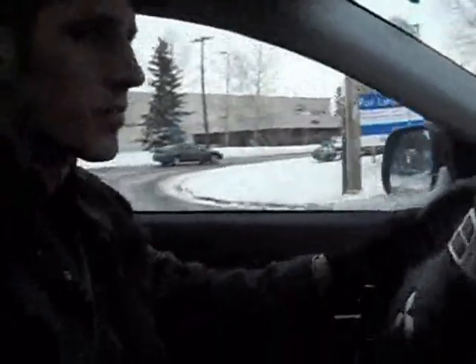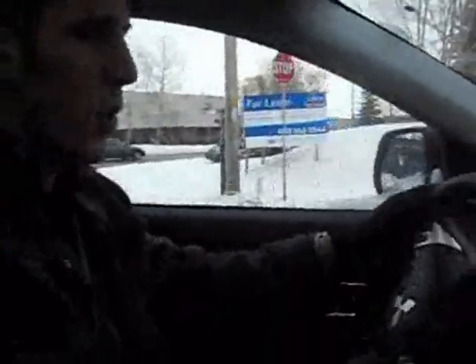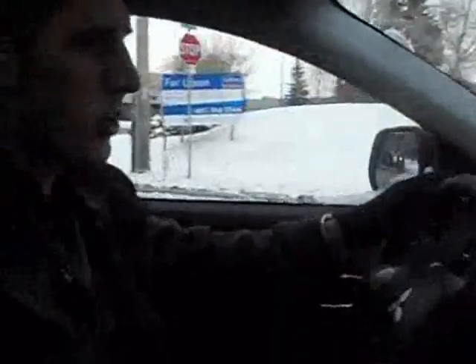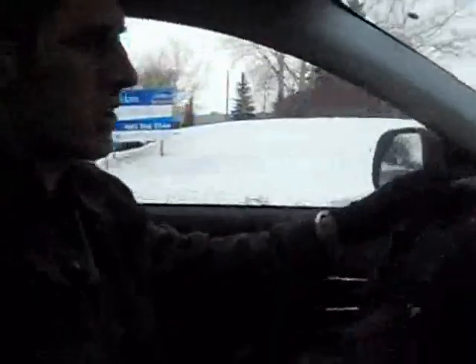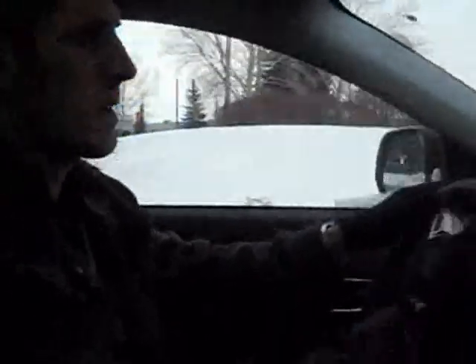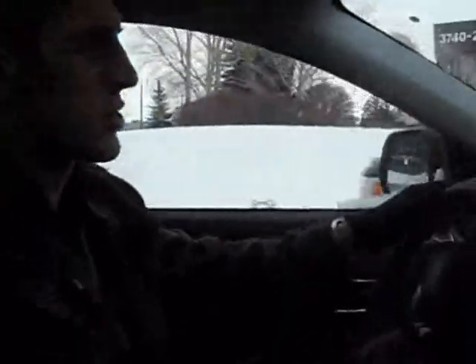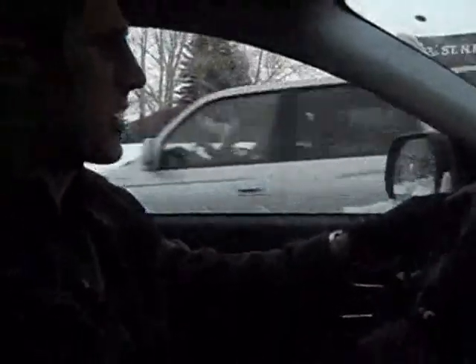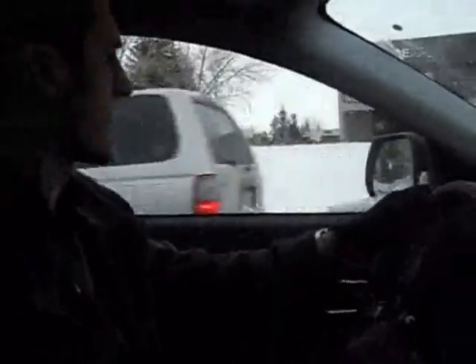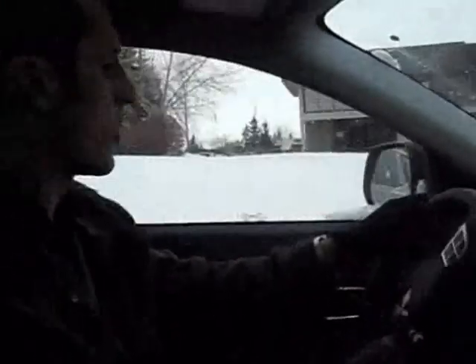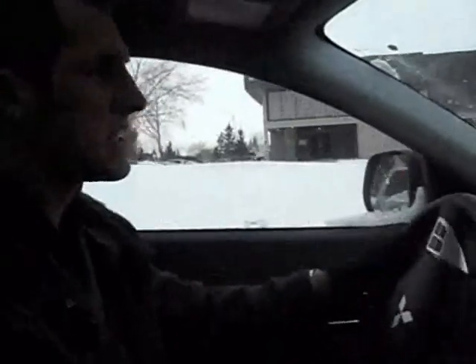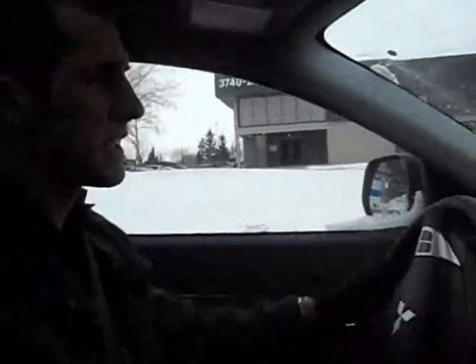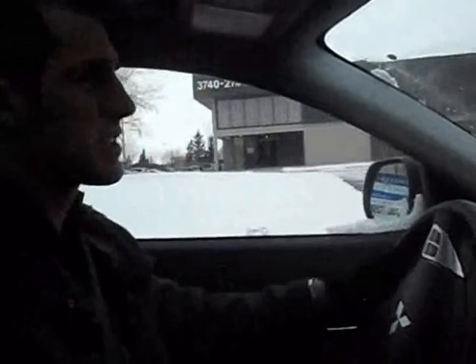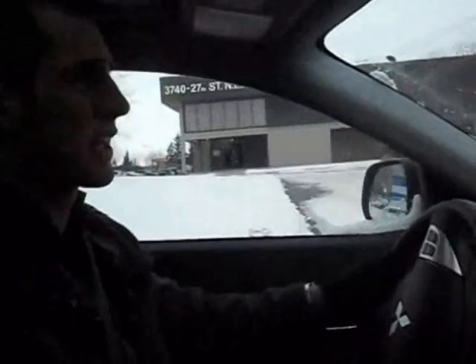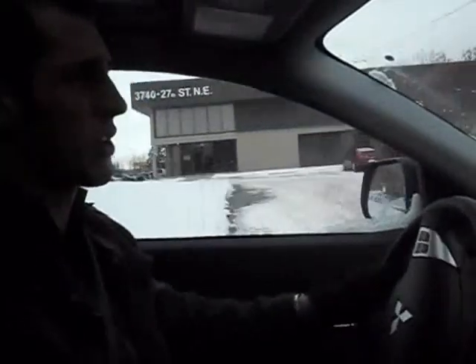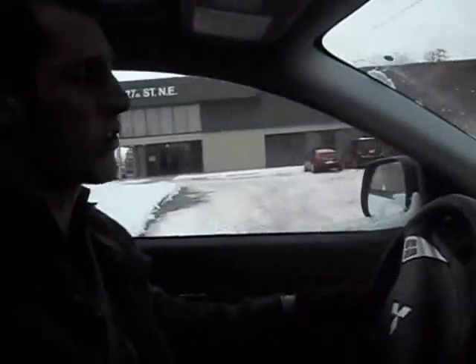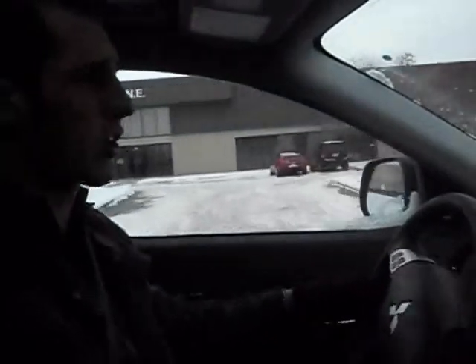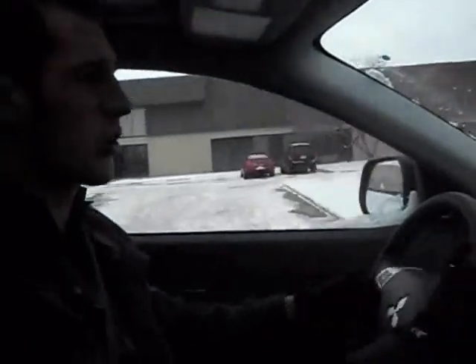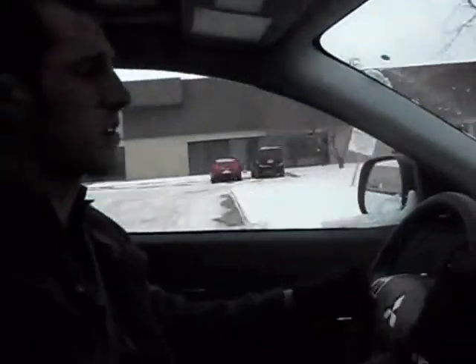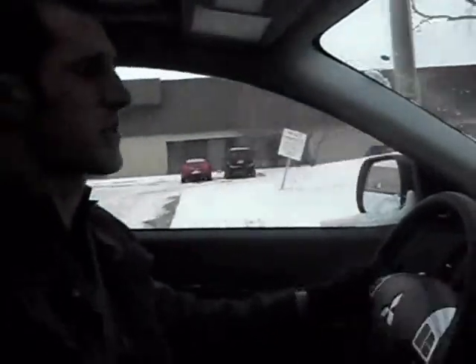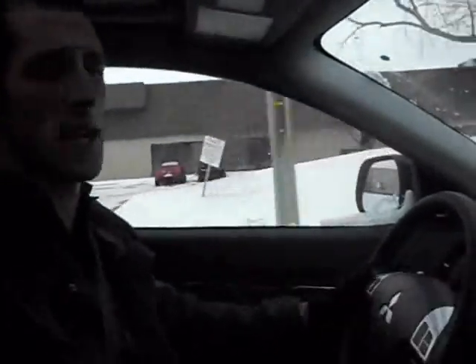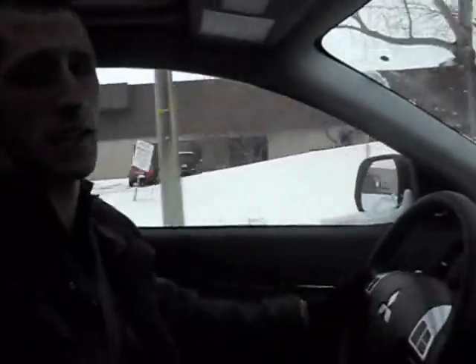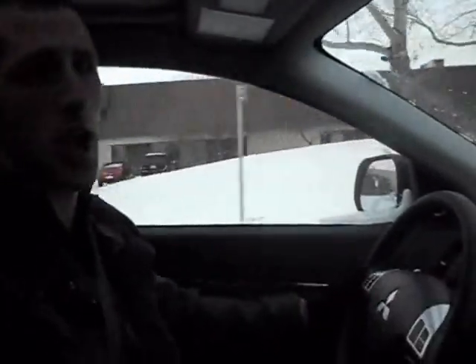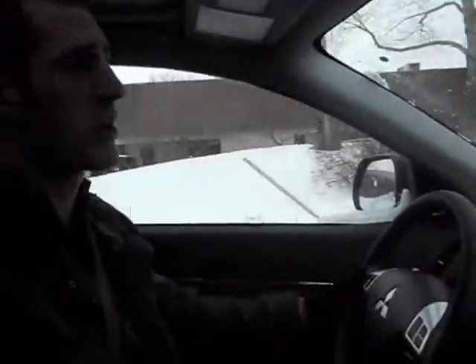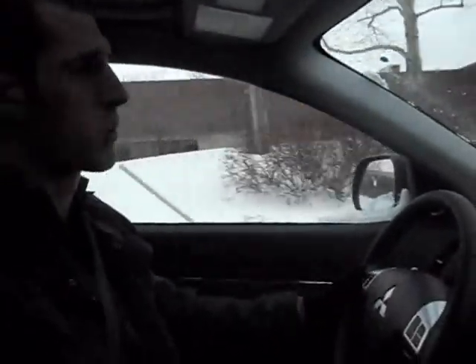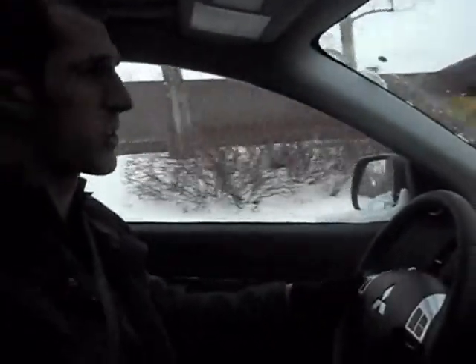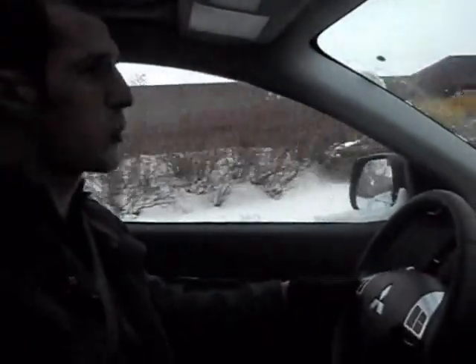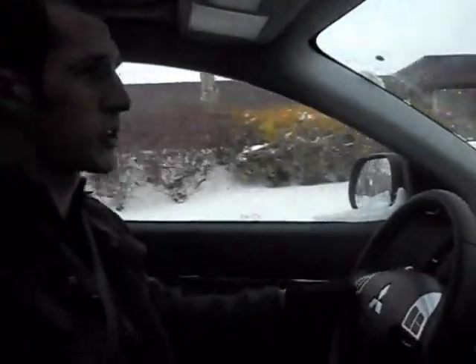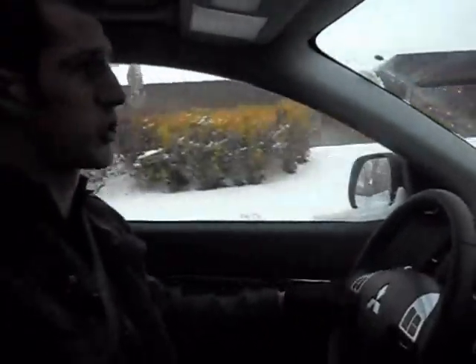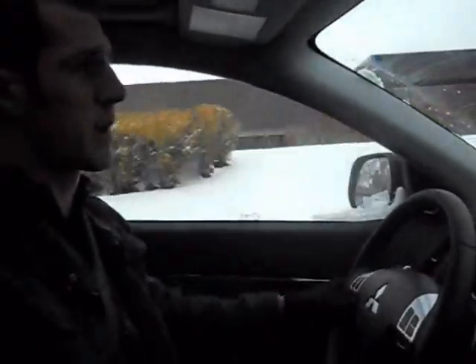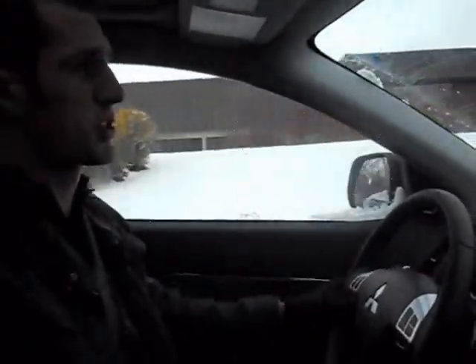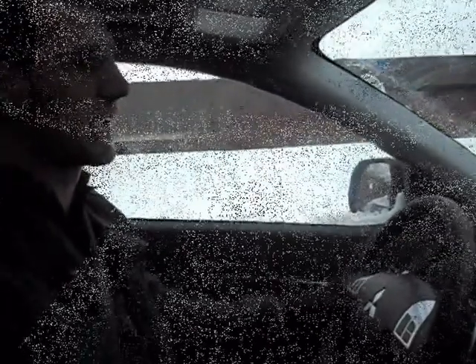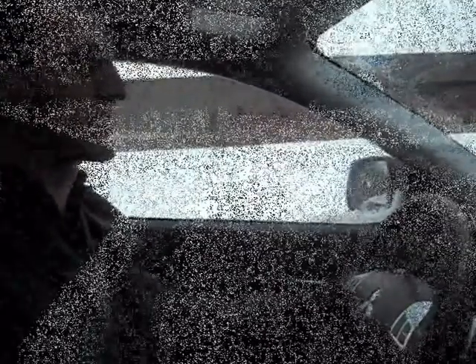I want to quickly demonstrate how easy it is to get the RVR going from a dead stop with the all-wheel control option engaged.